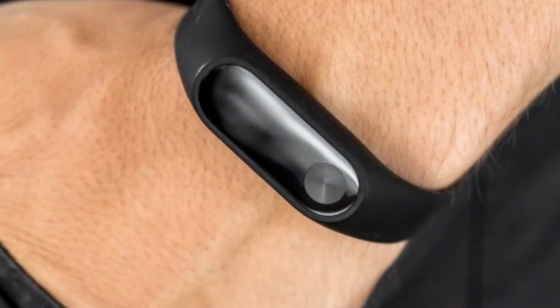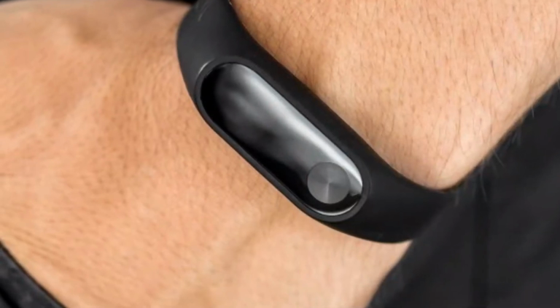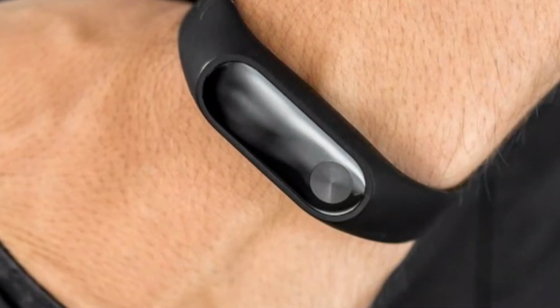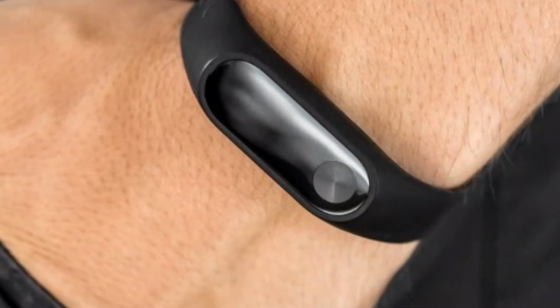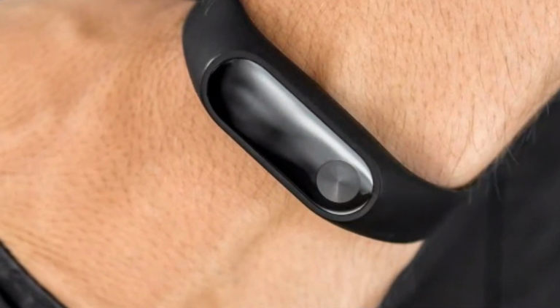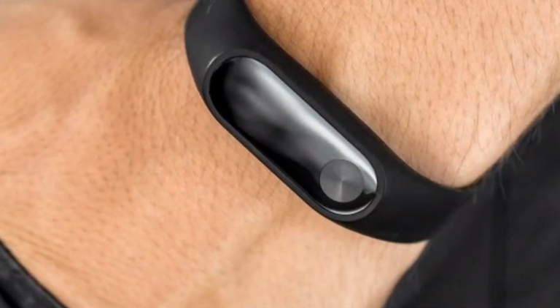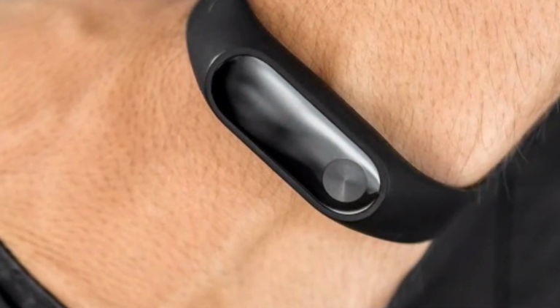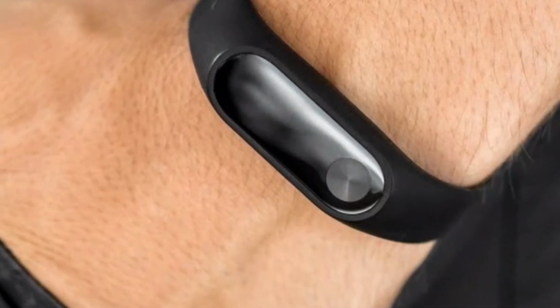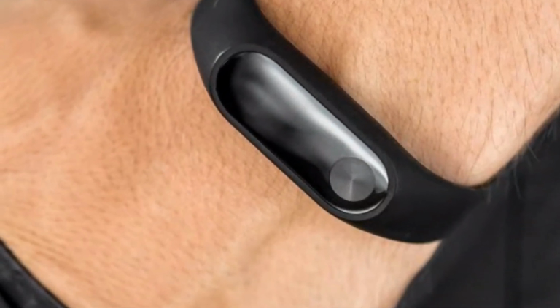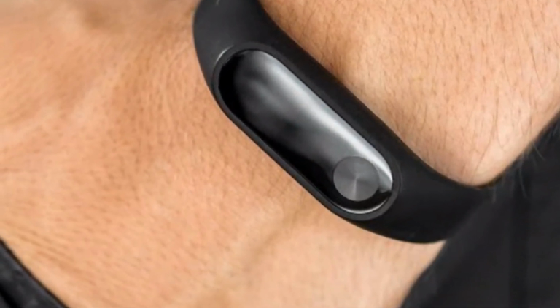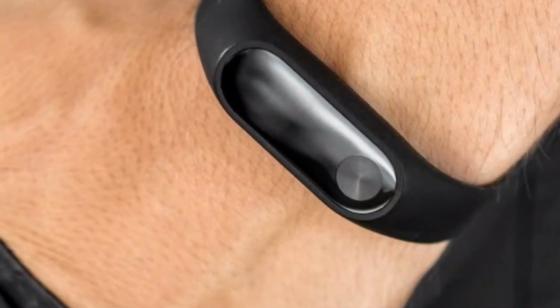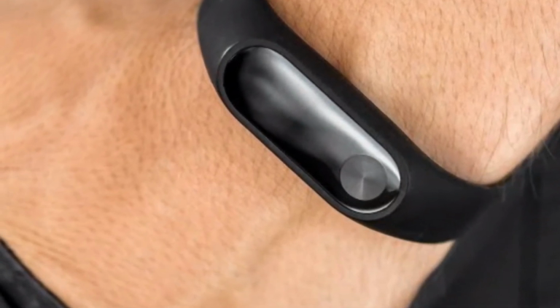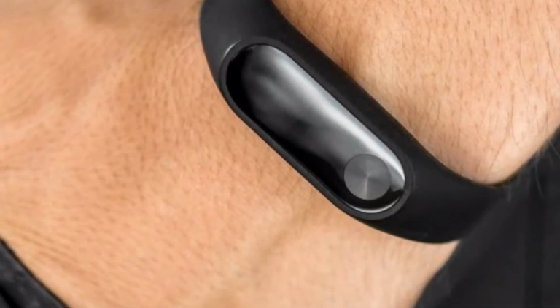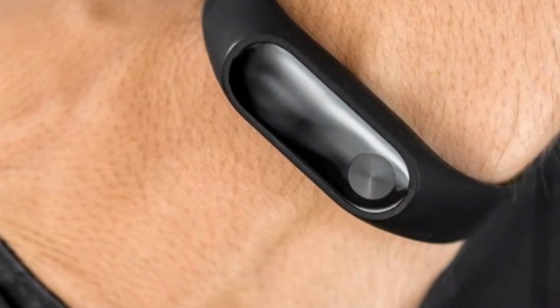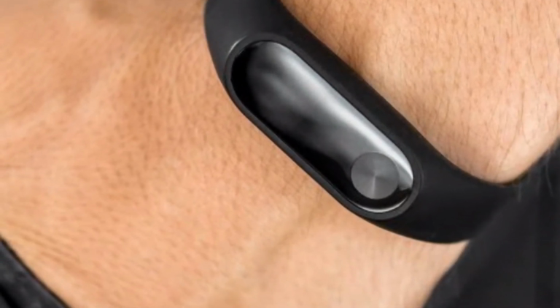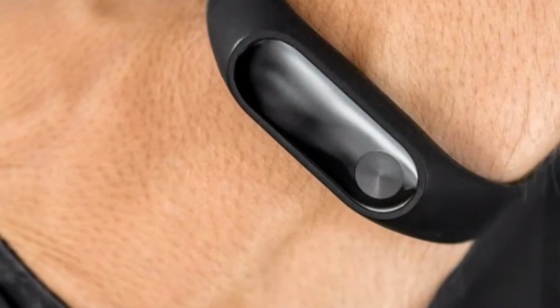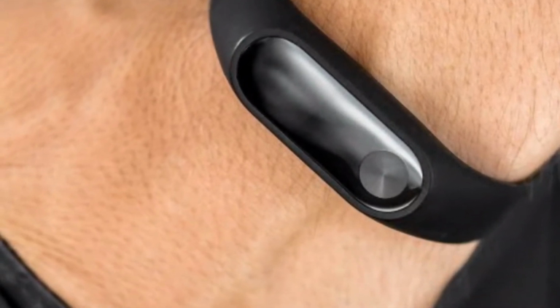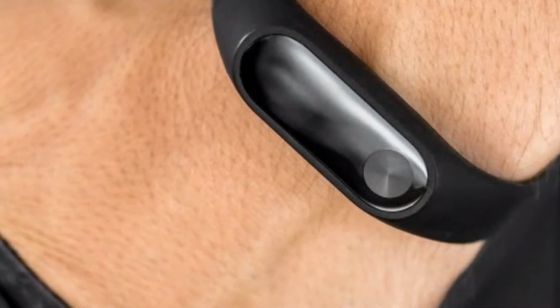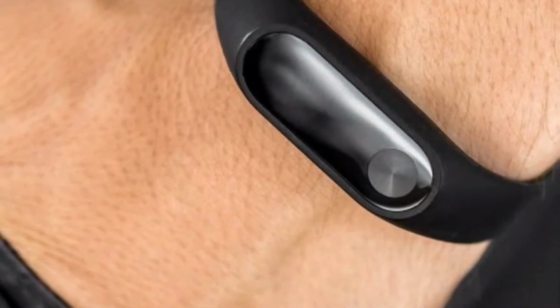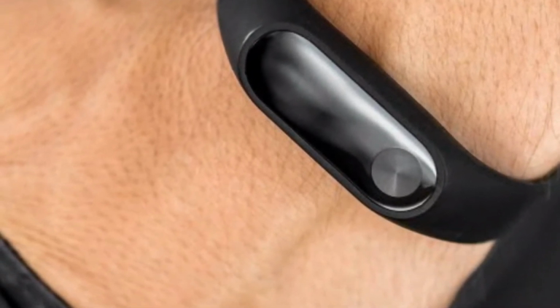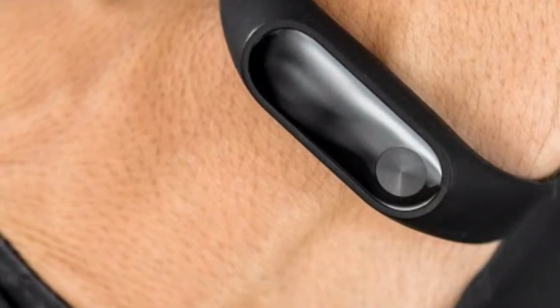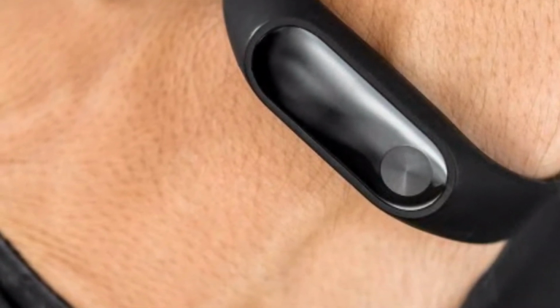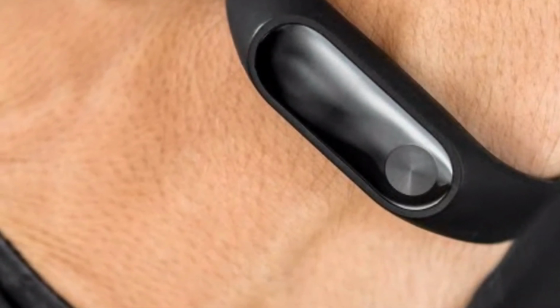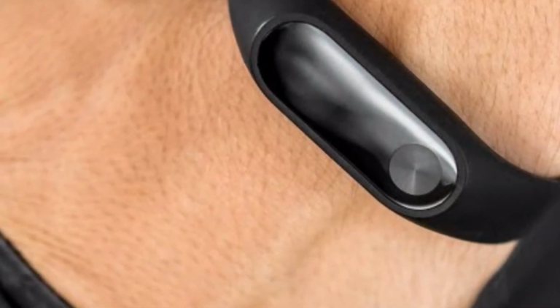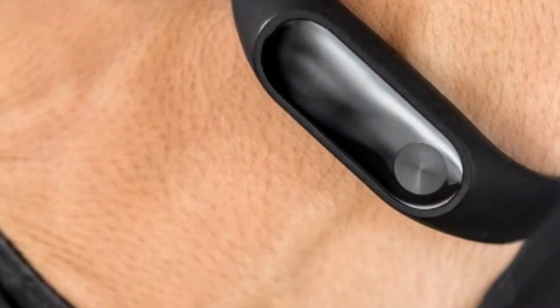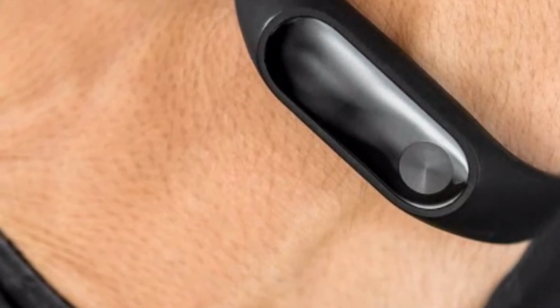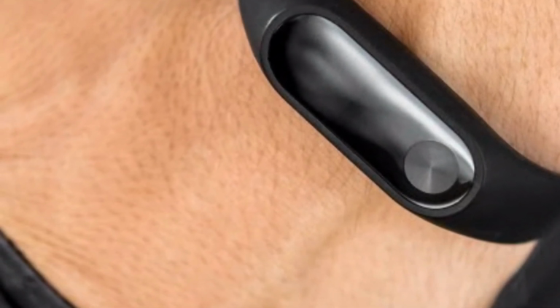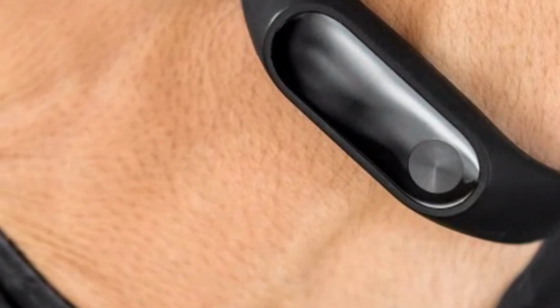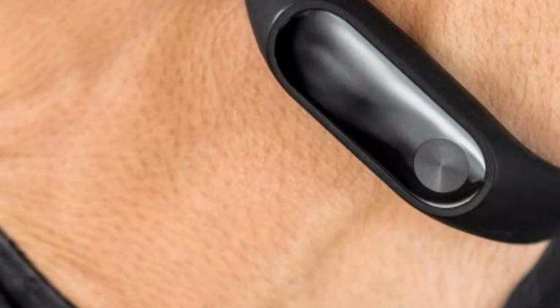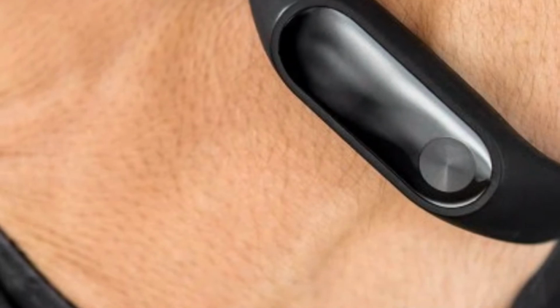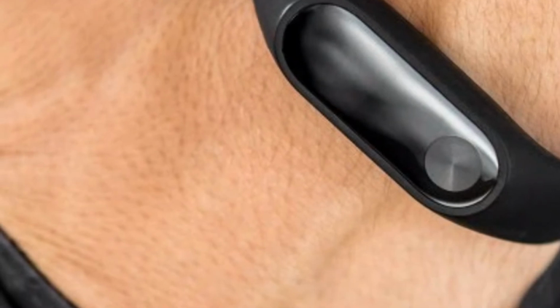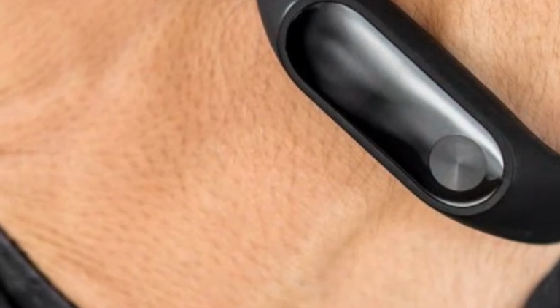Xiaomi just released an upgrade to its Mi Band 2 in India. Want to know more? Stay tuned.